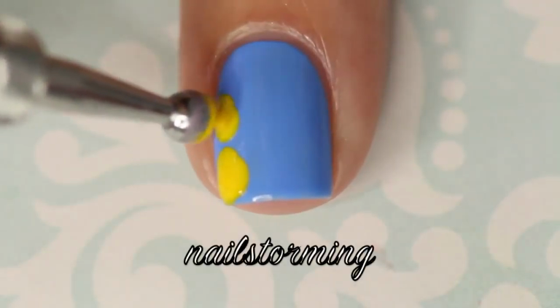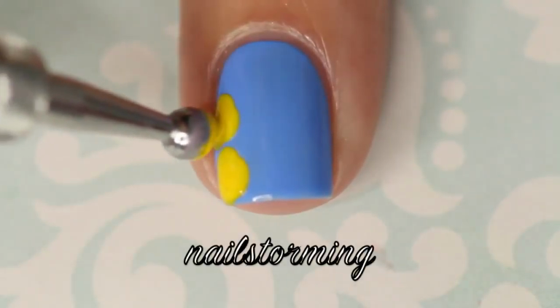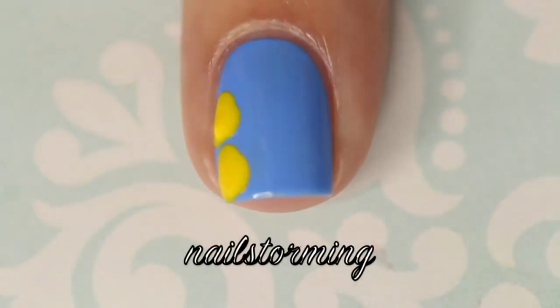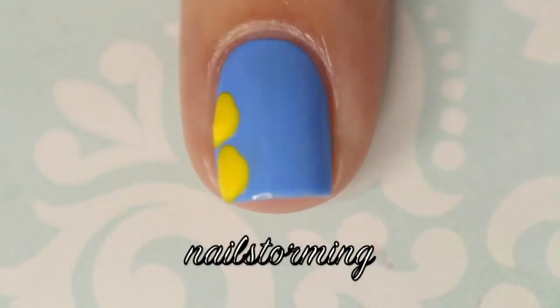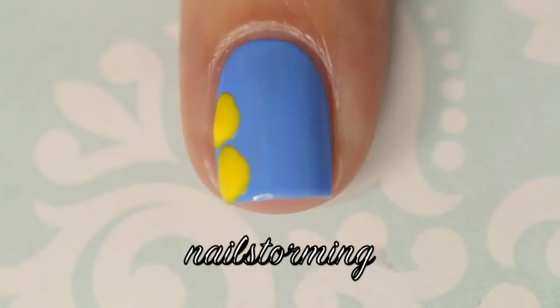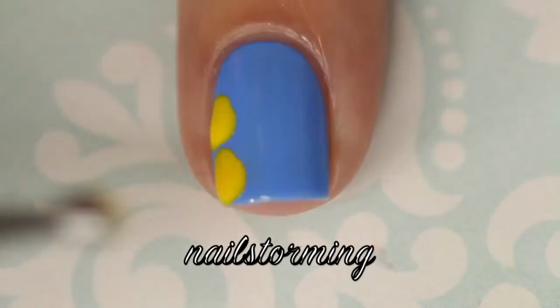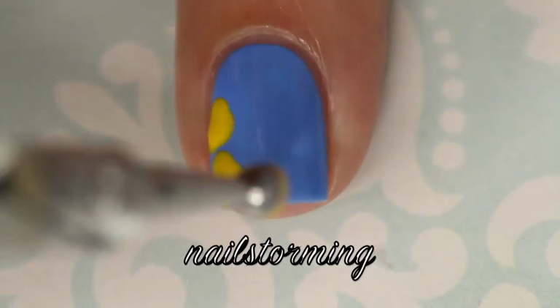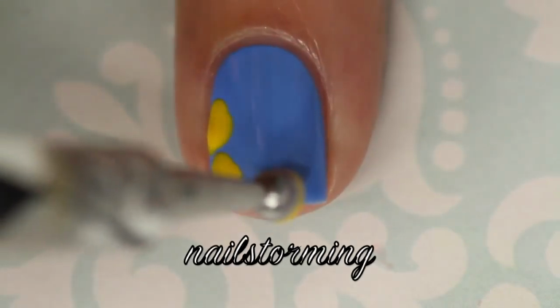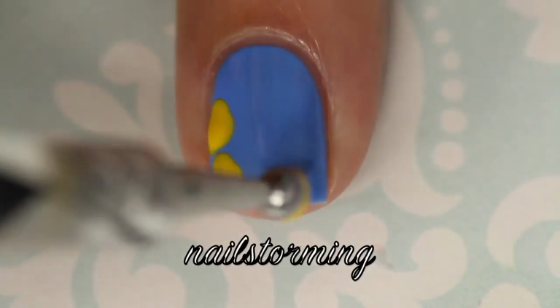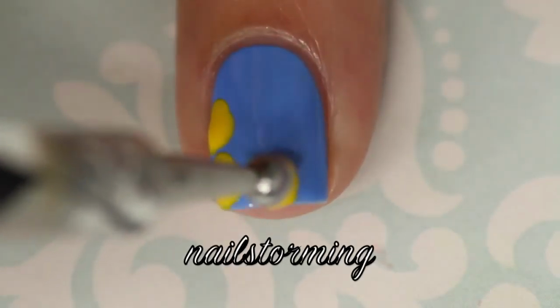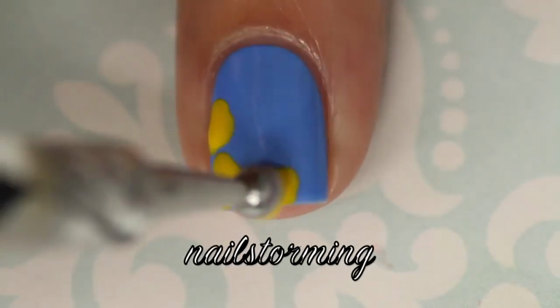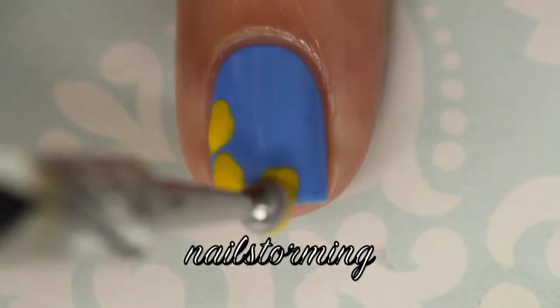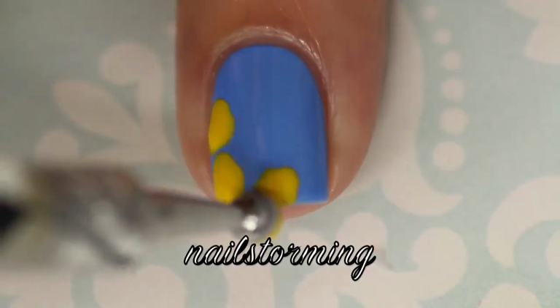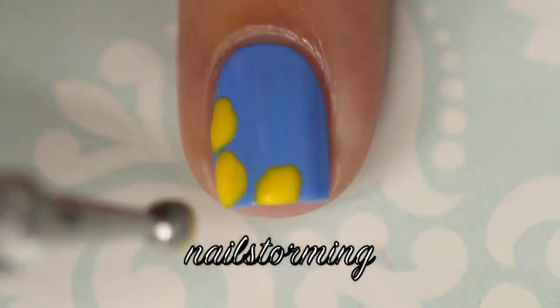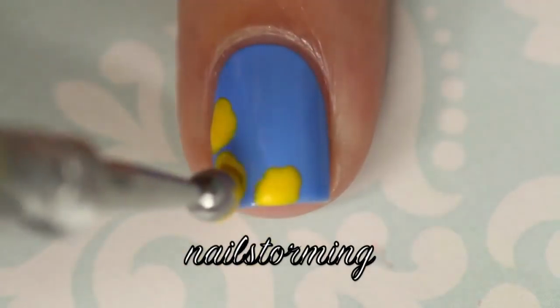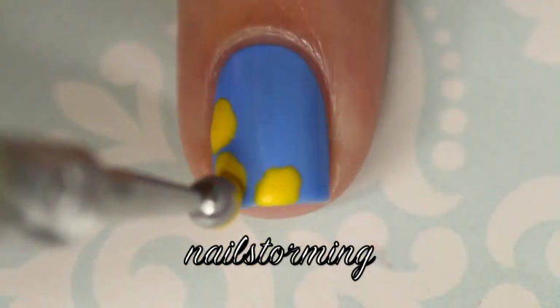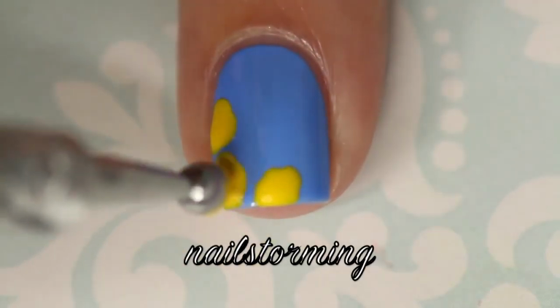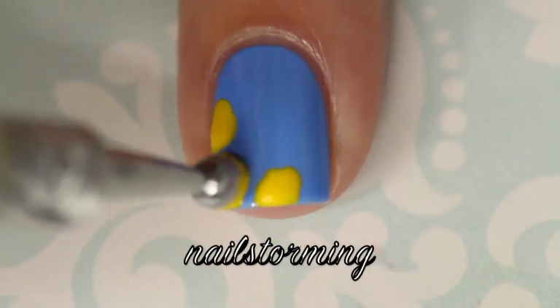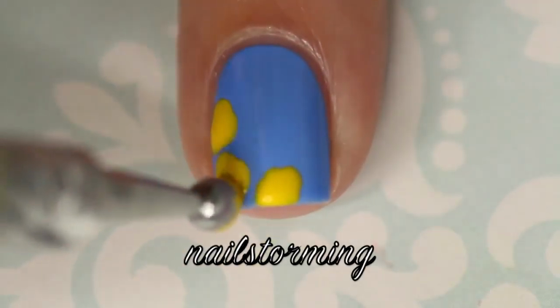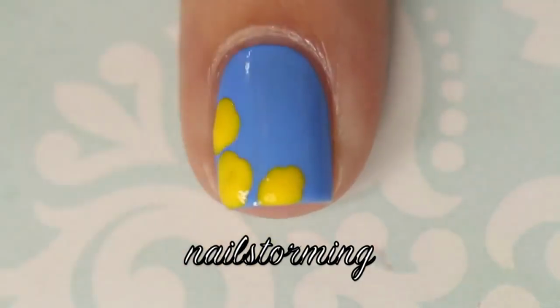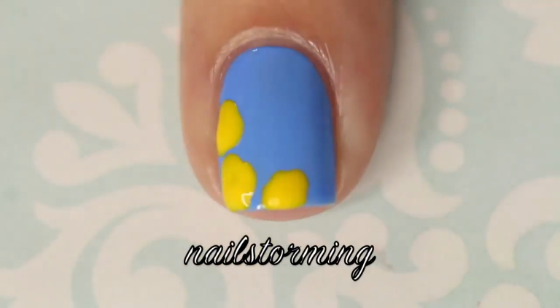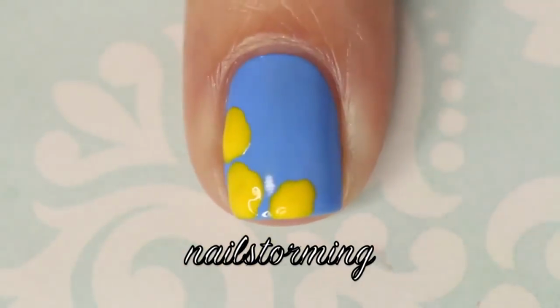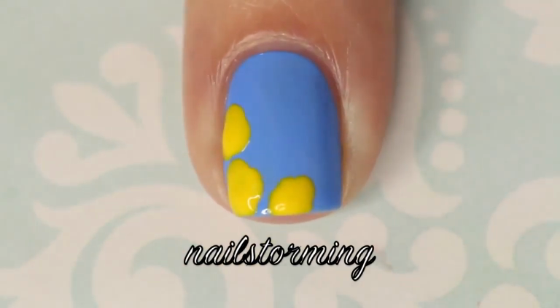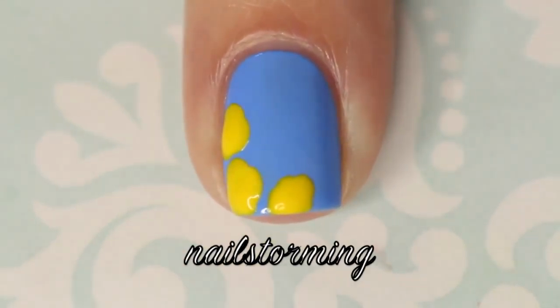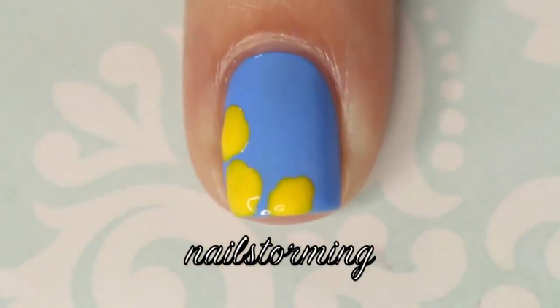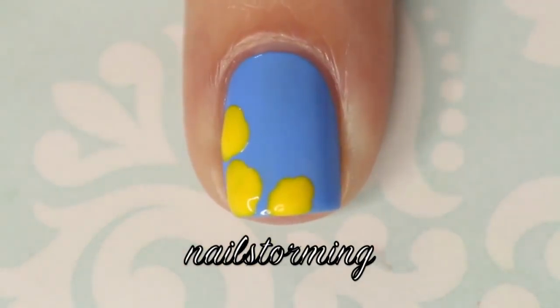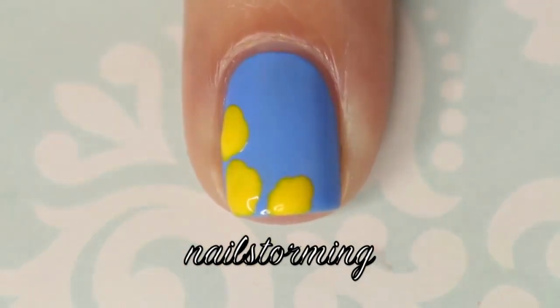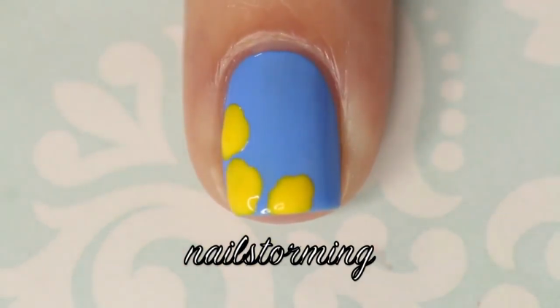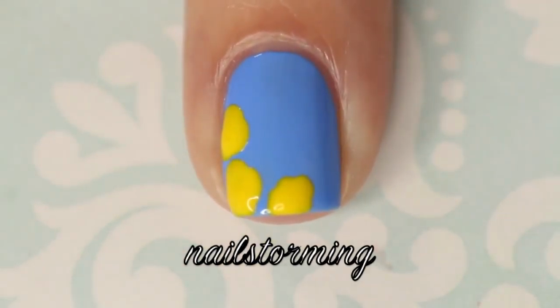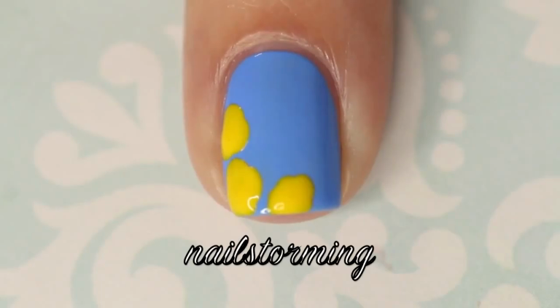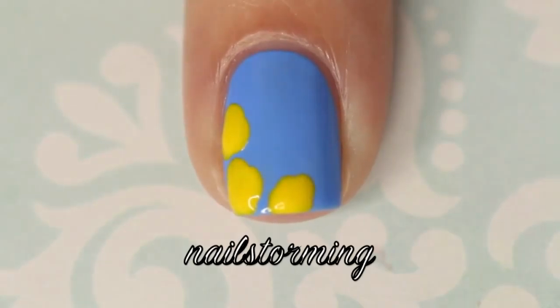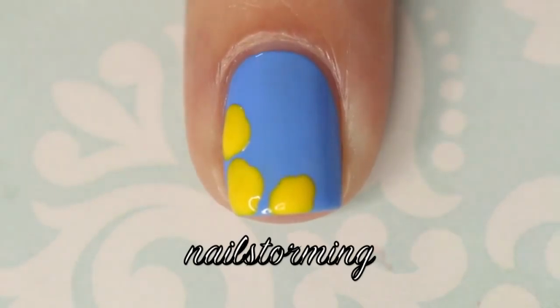I'm starting out with a large dotting tool from What'sUpNails.com and I'm blotting on some yellow polish in circular shapes.